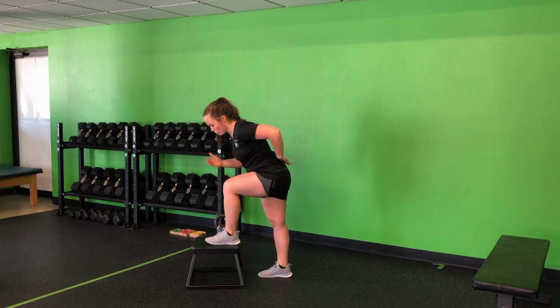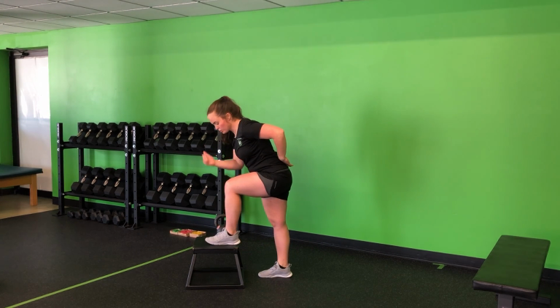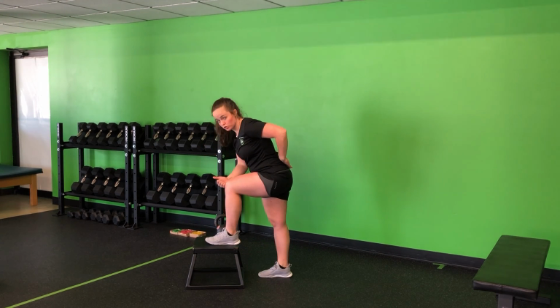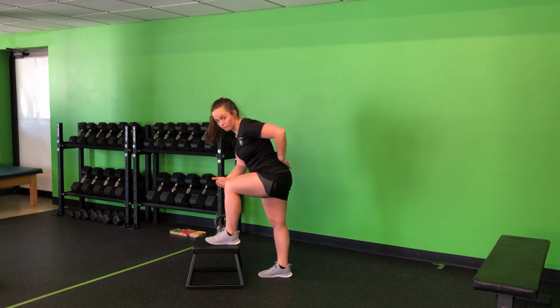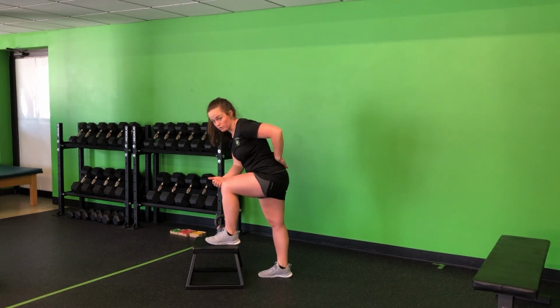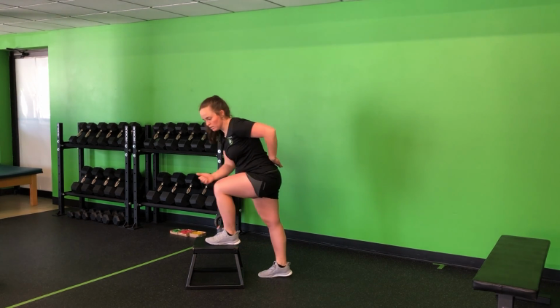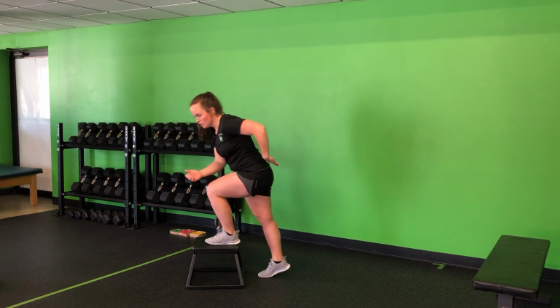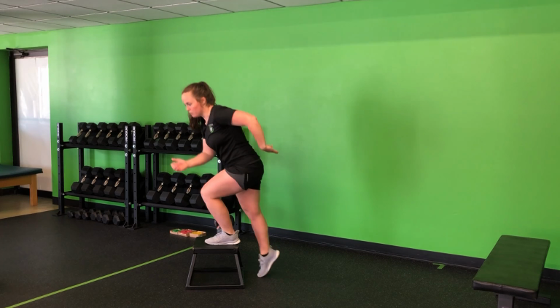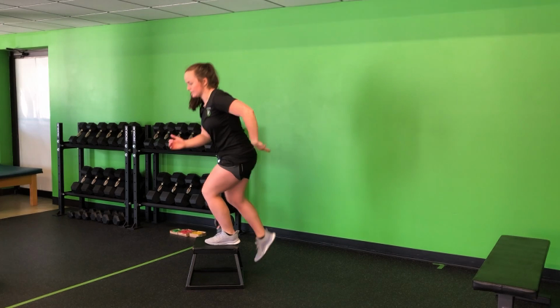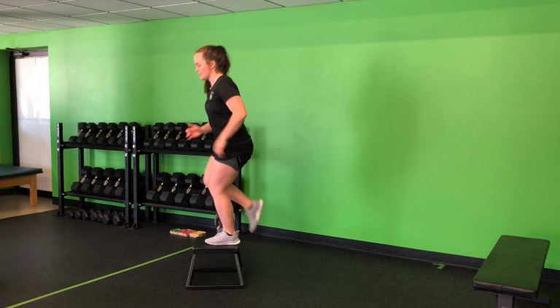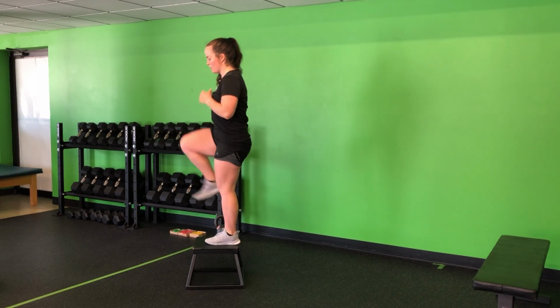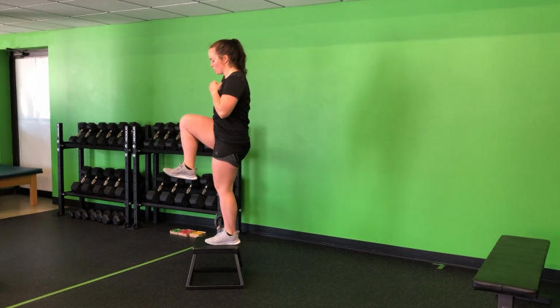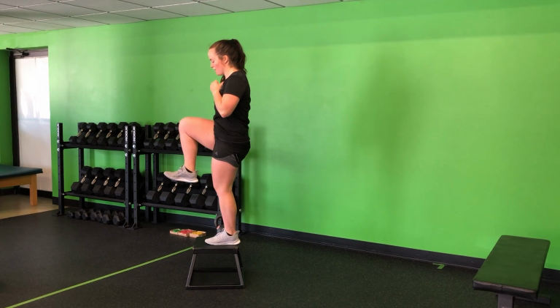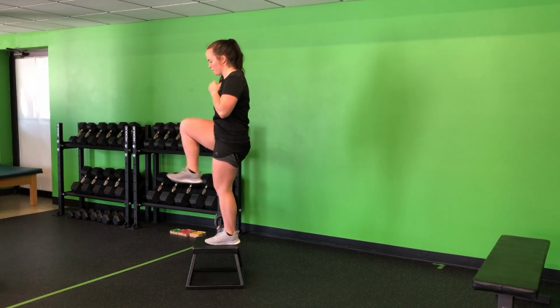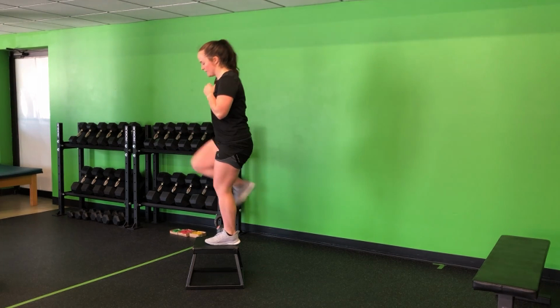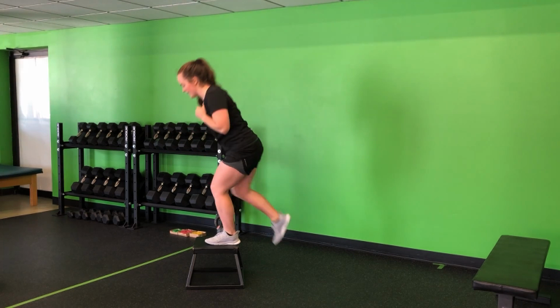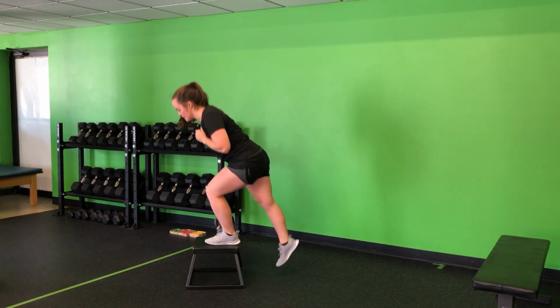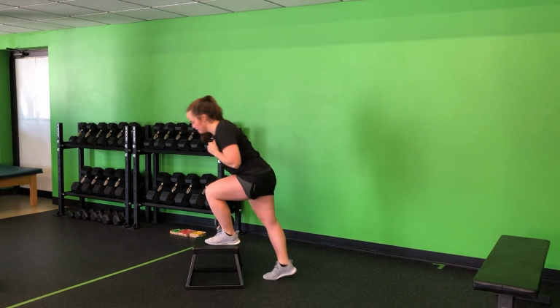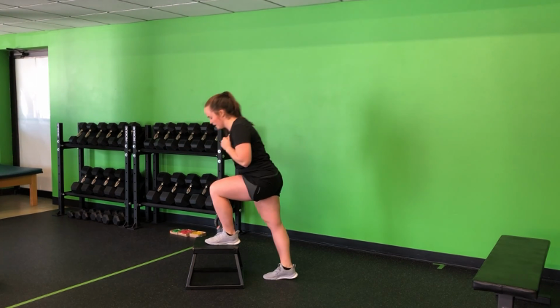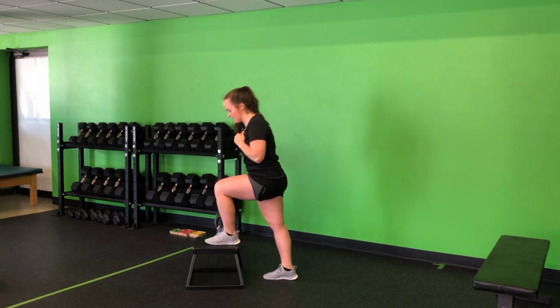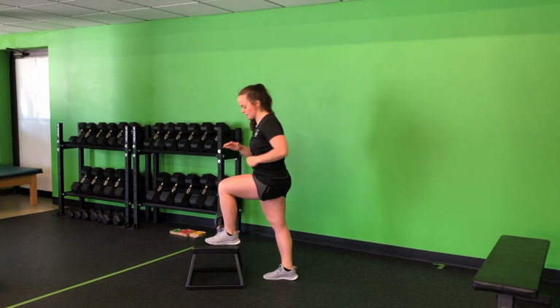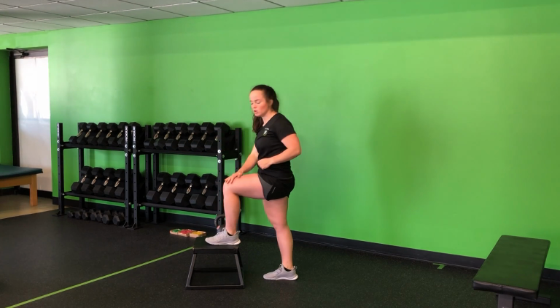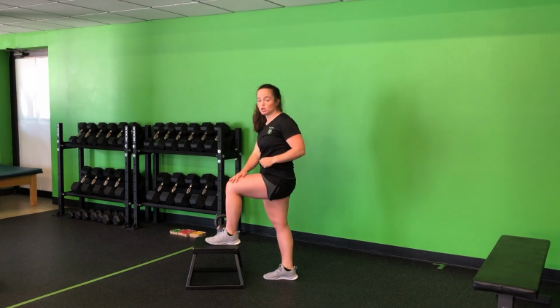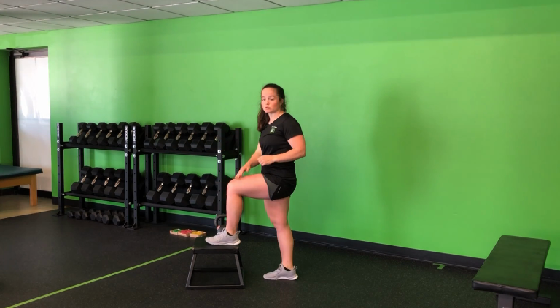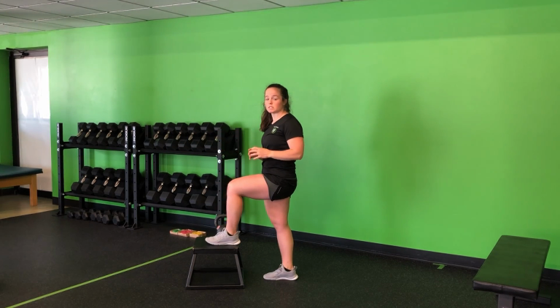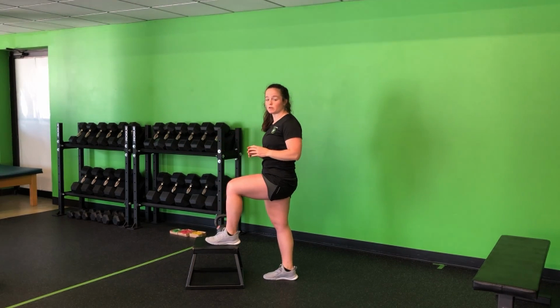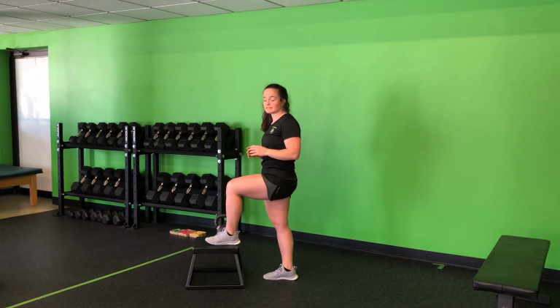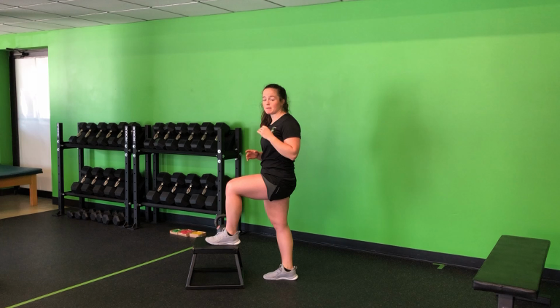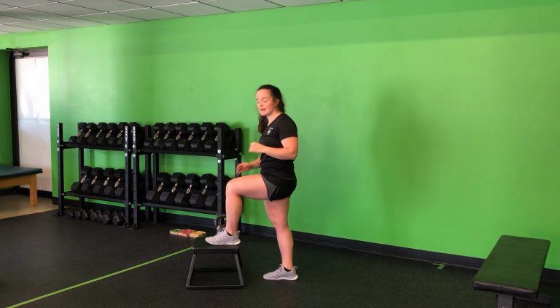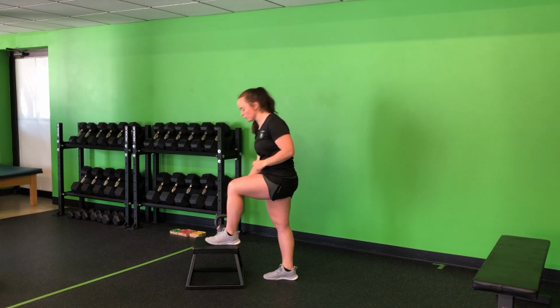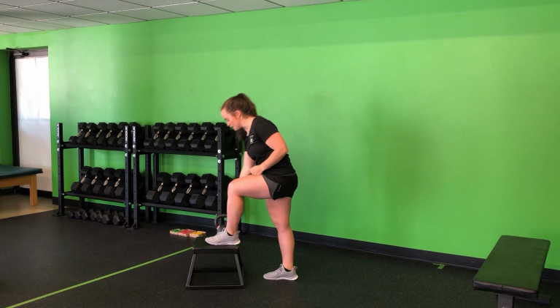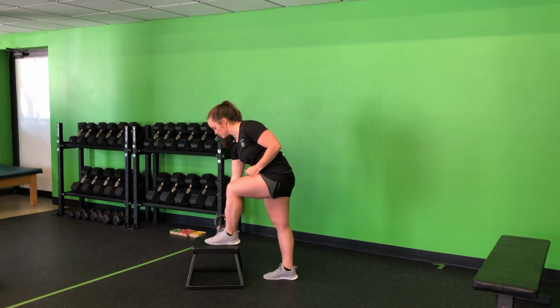We're also going to drive through the heel, pull that step, coming right up into that high knee, and back down. This foot on the step never leaves.